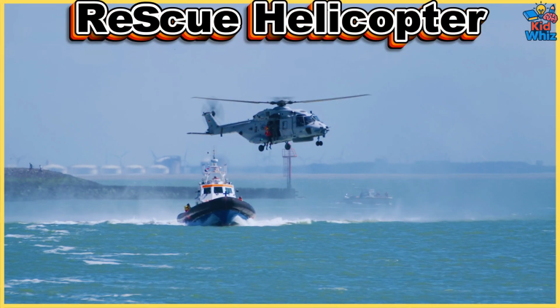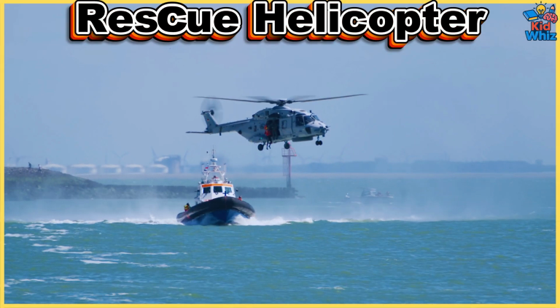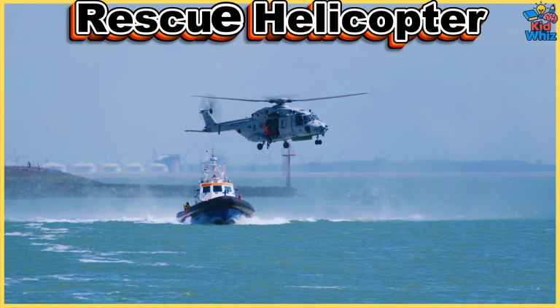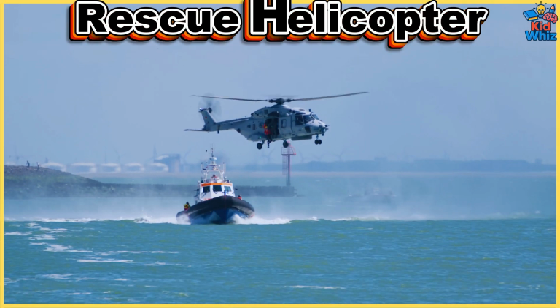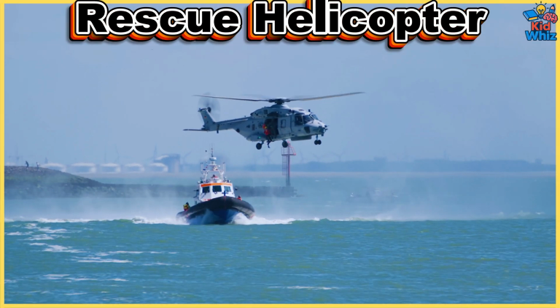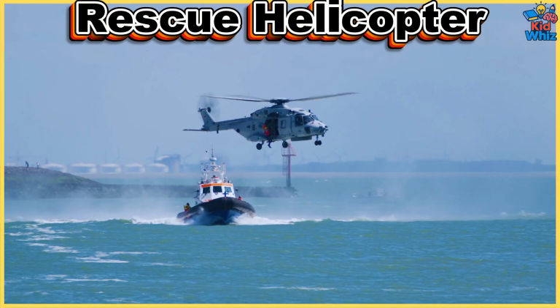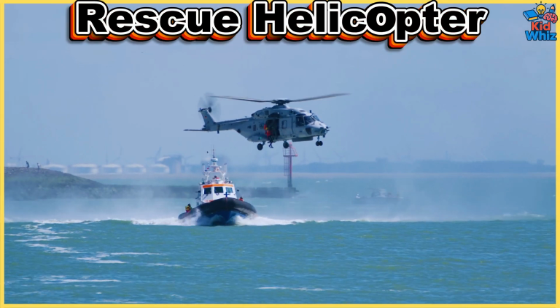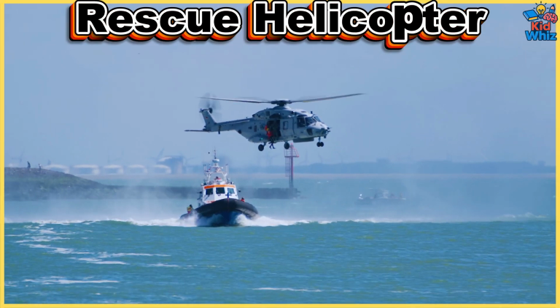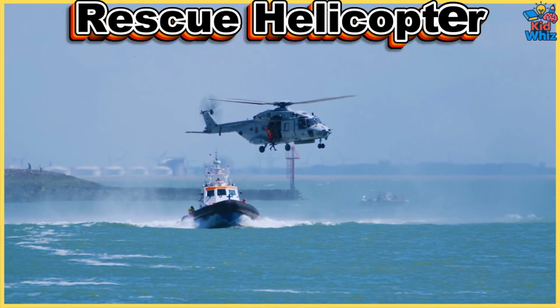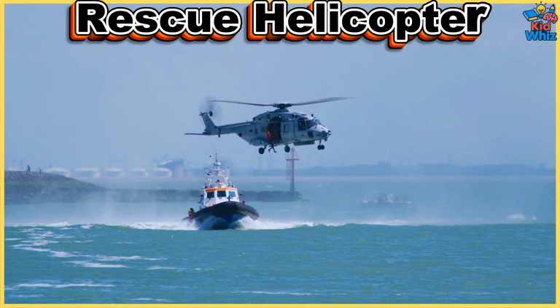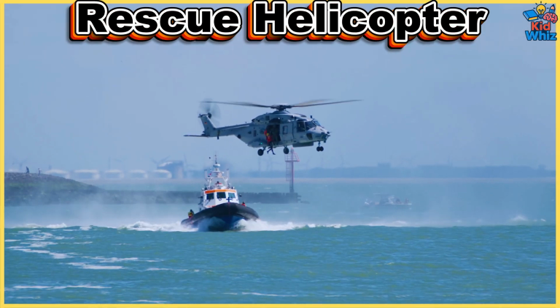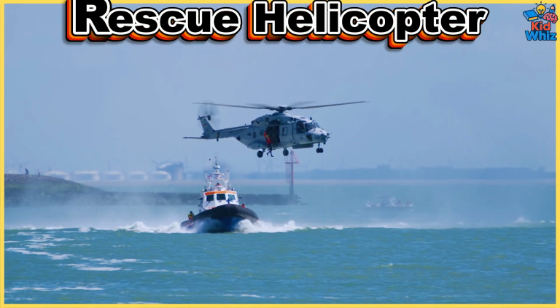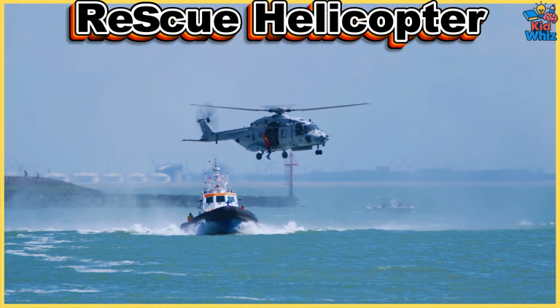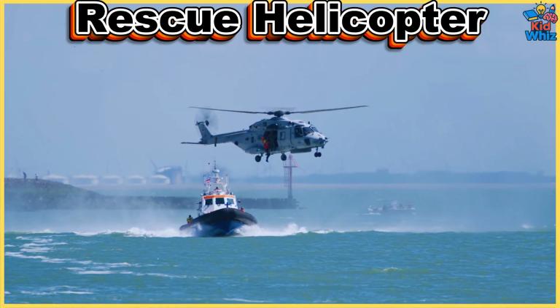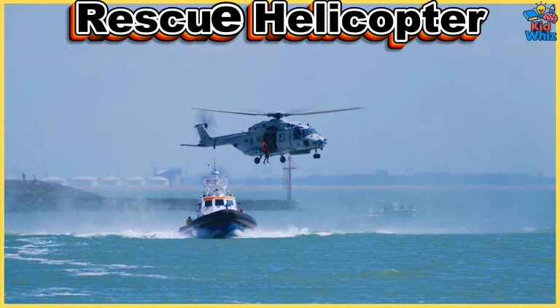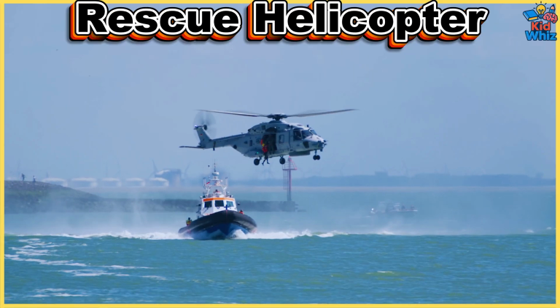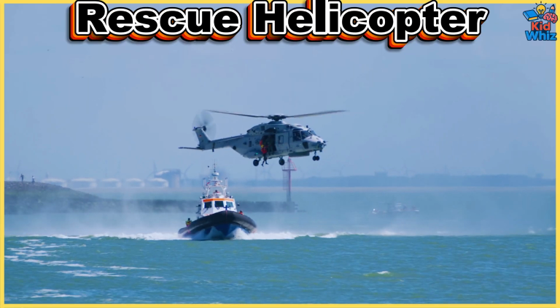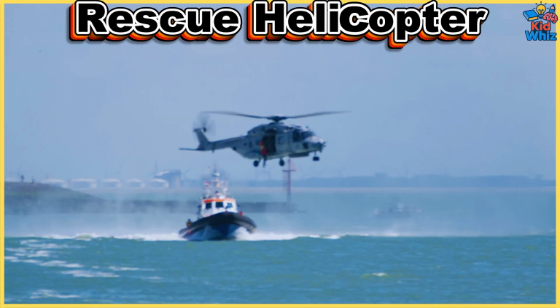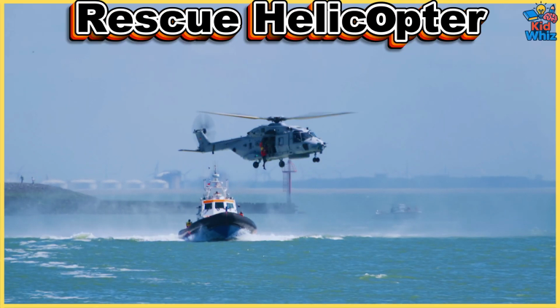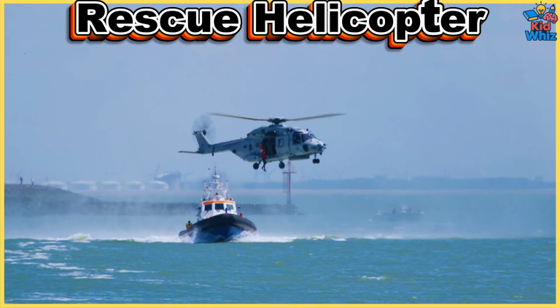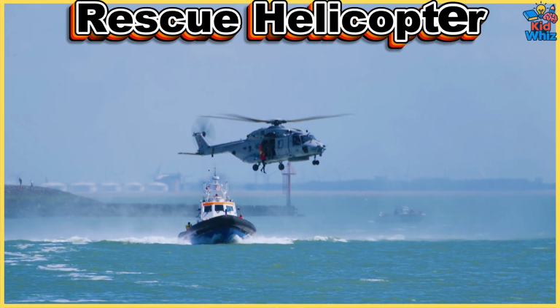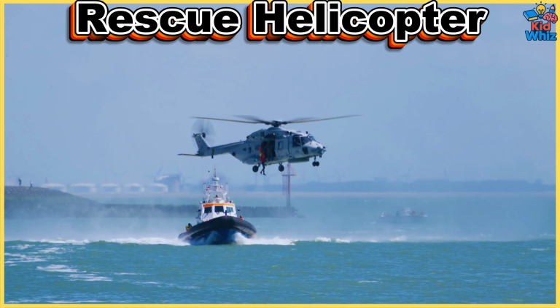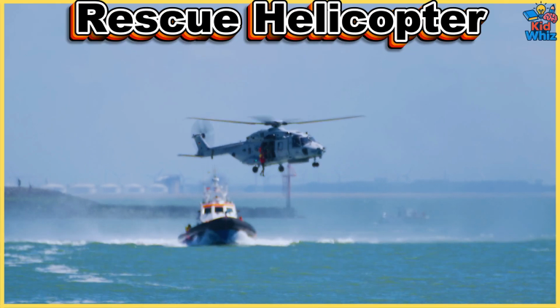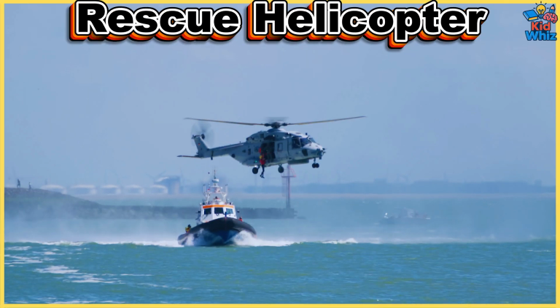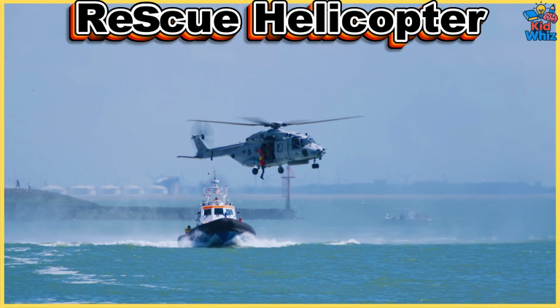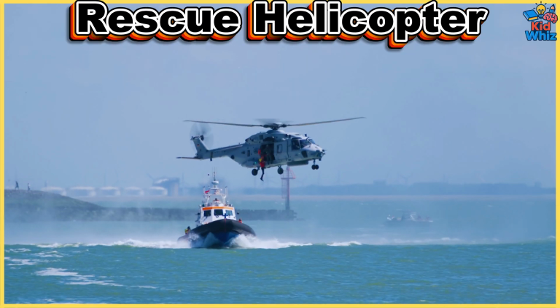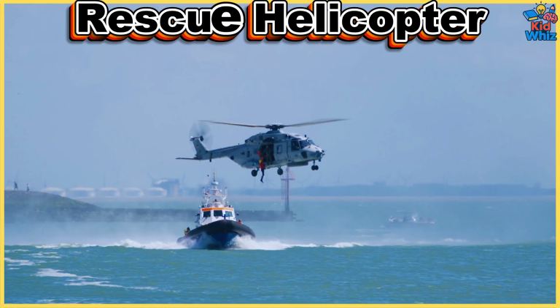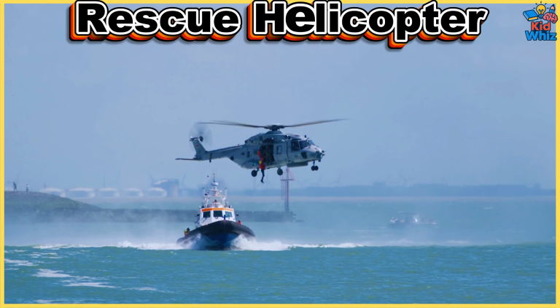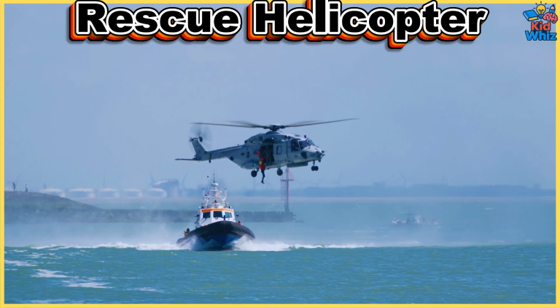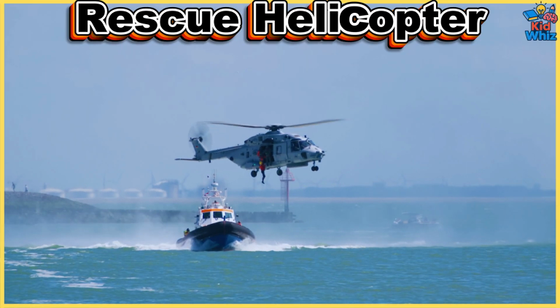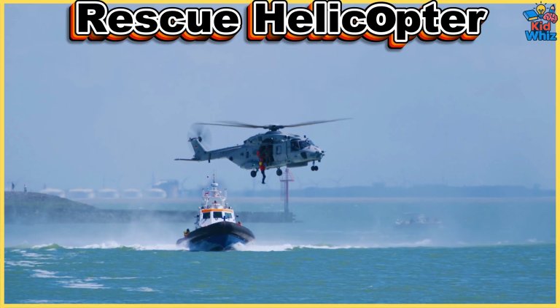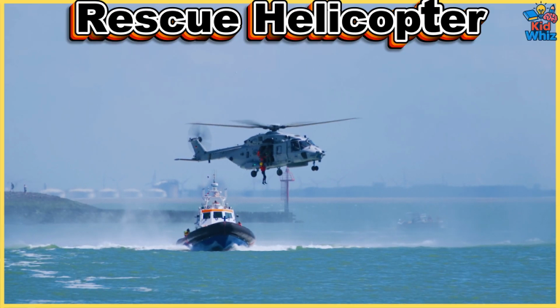This is a rescue helicopter. It flies into disaster zones to airlift injured people and deliver emergency medical aid.